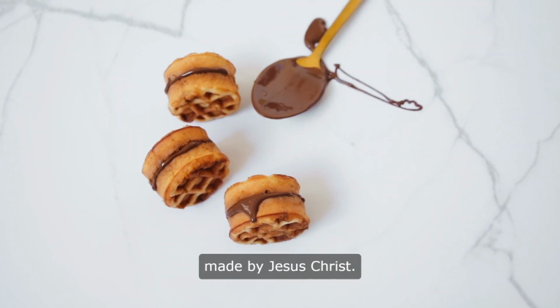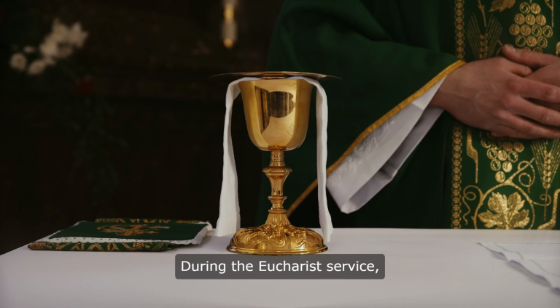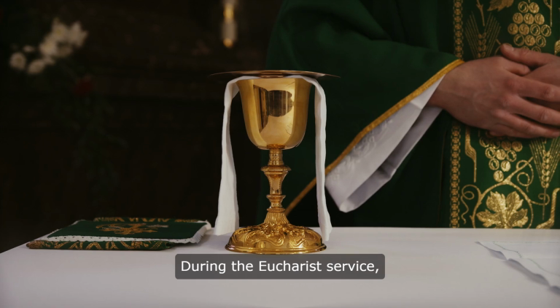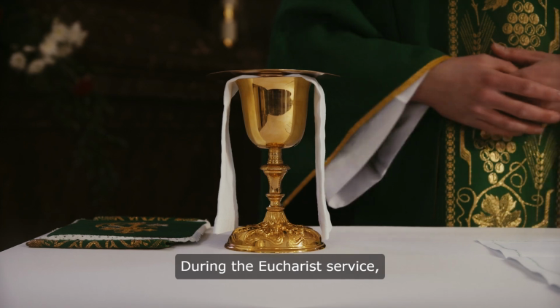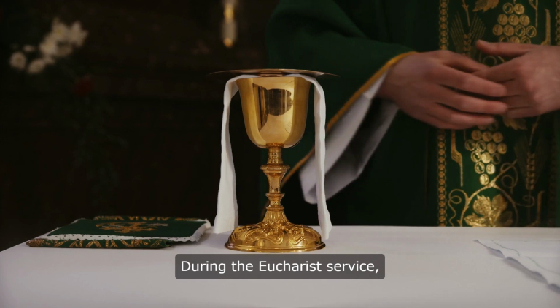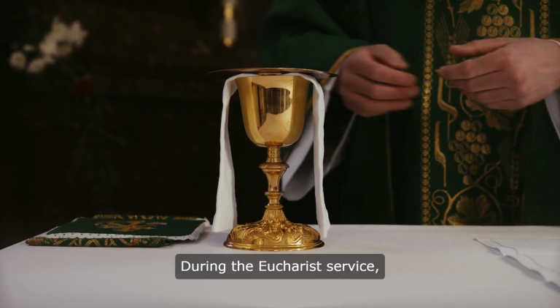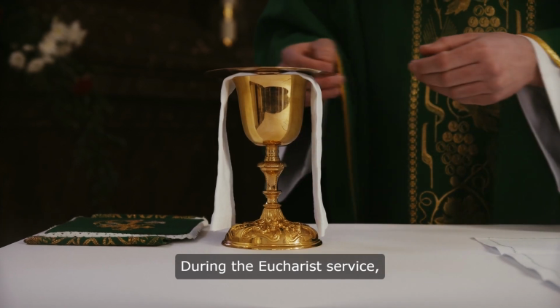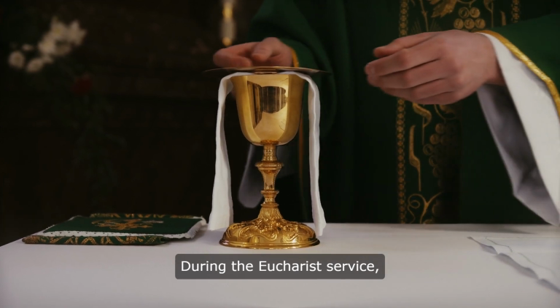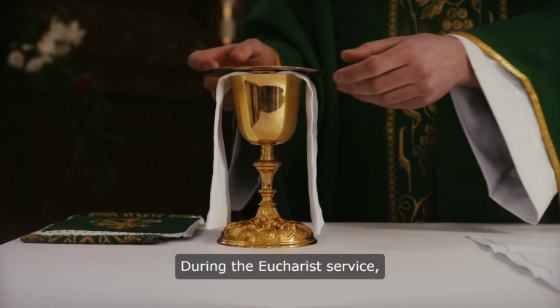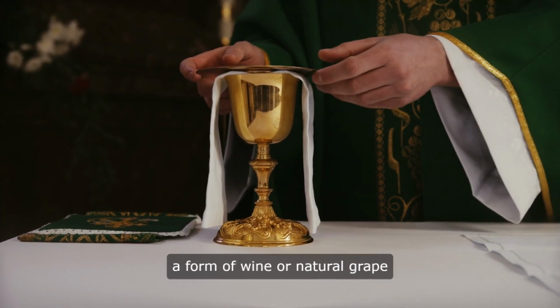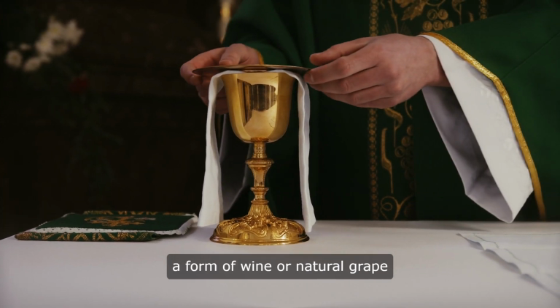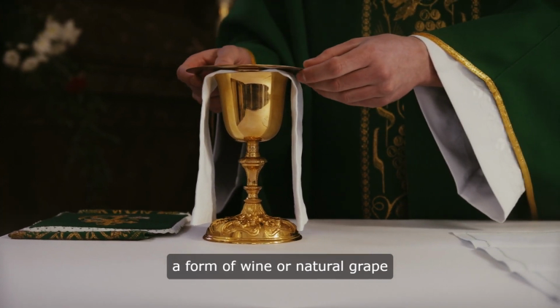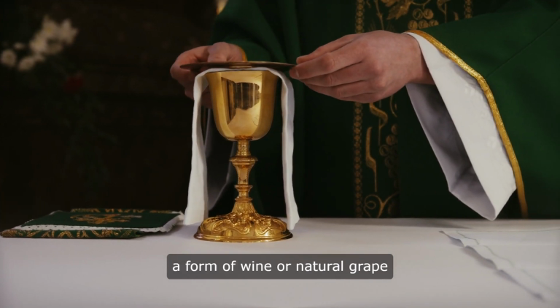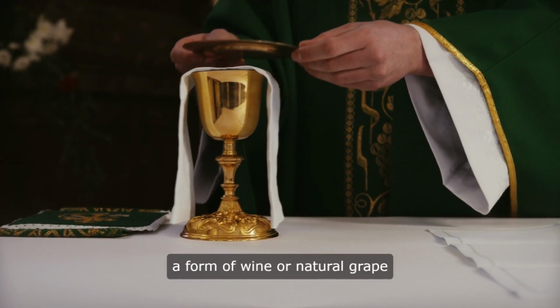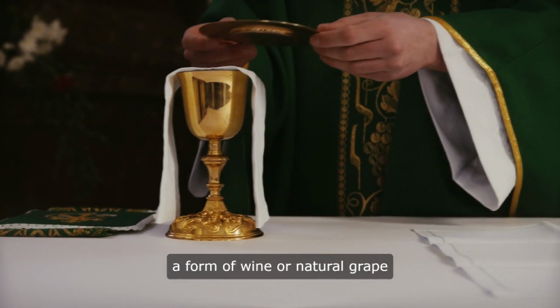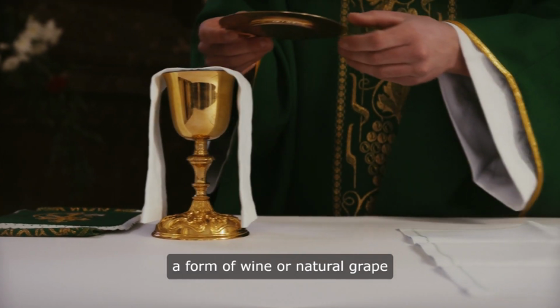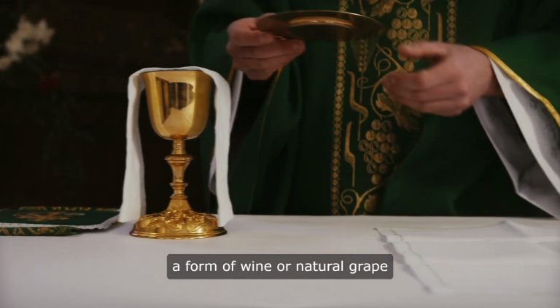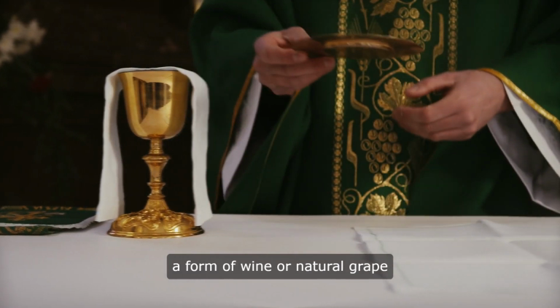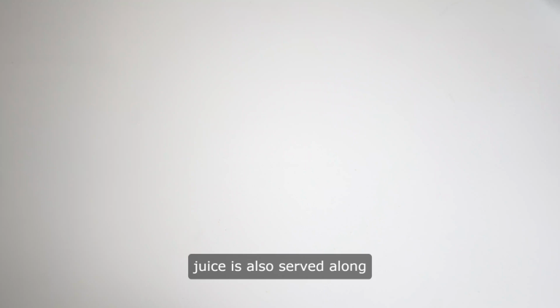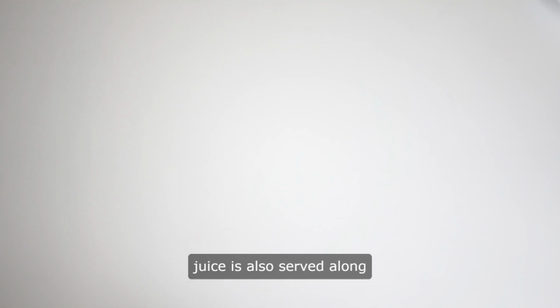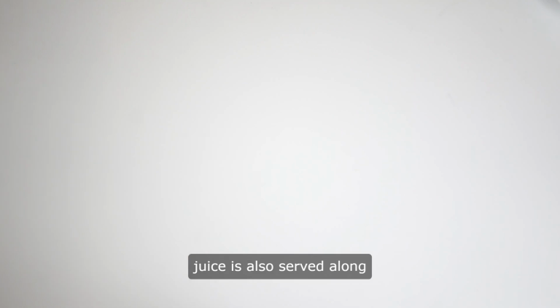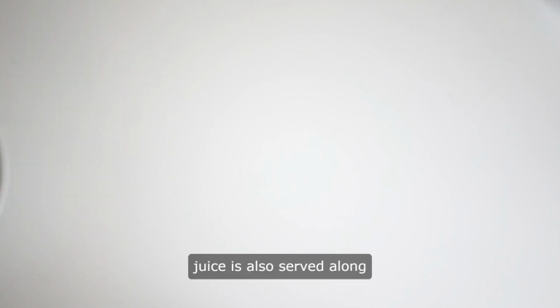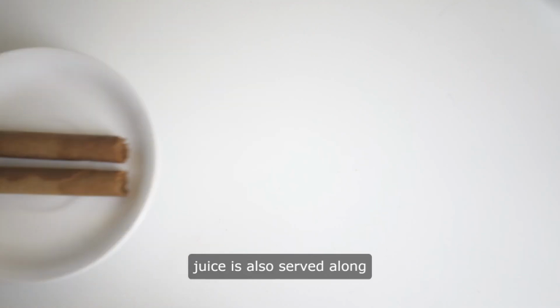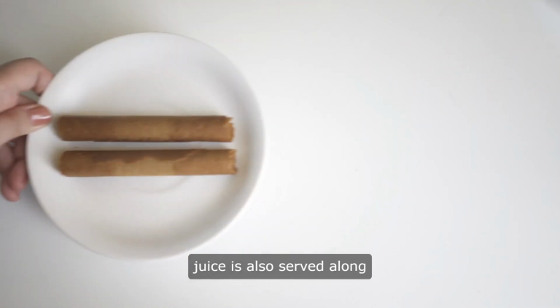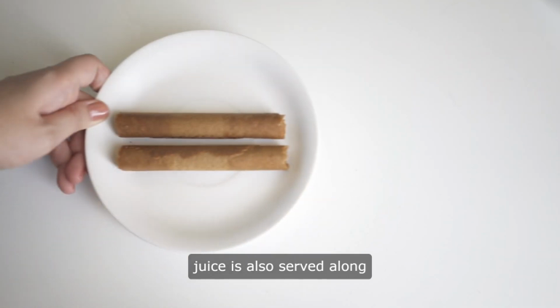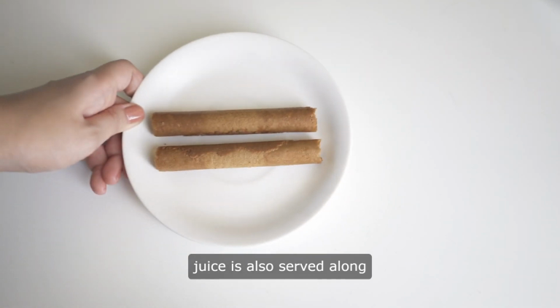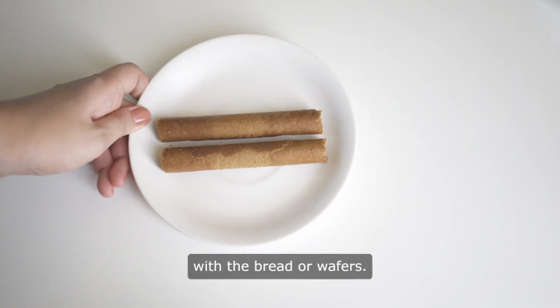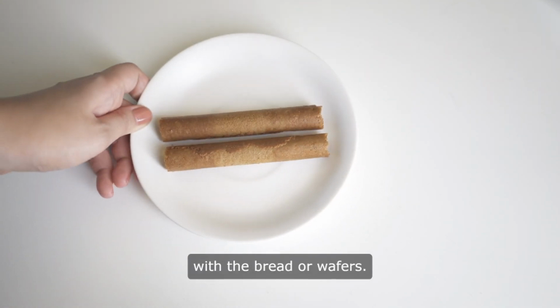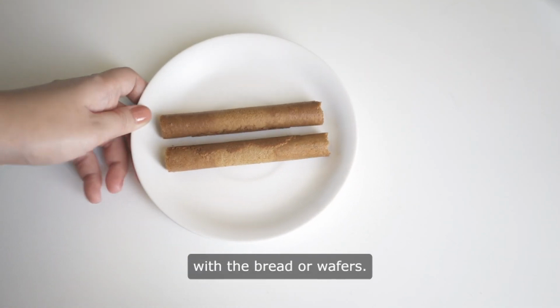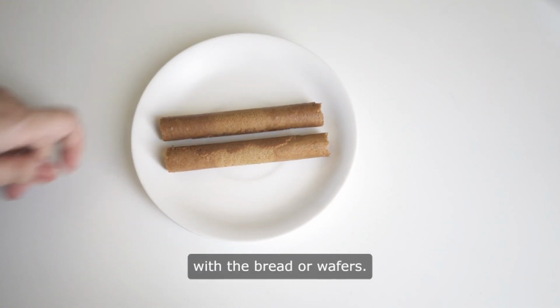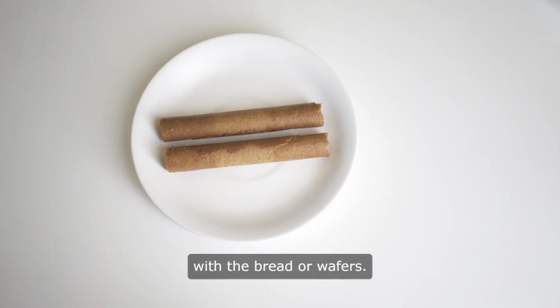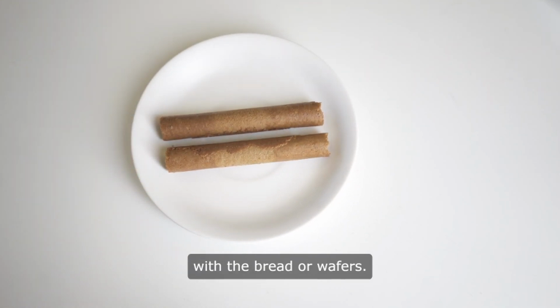During the Eucharist service, a form of wine or natural grape juice is also served along with the bread or wafers.